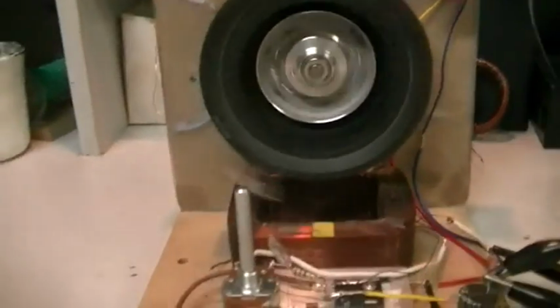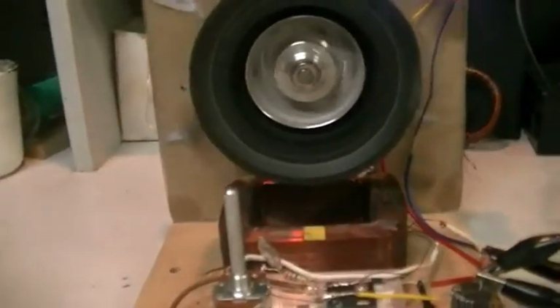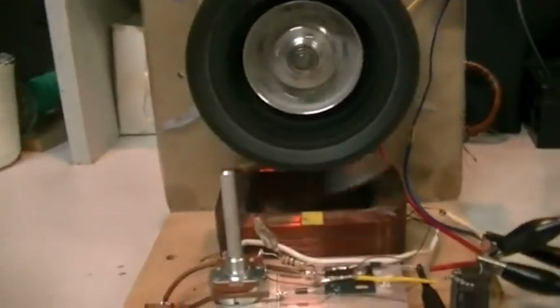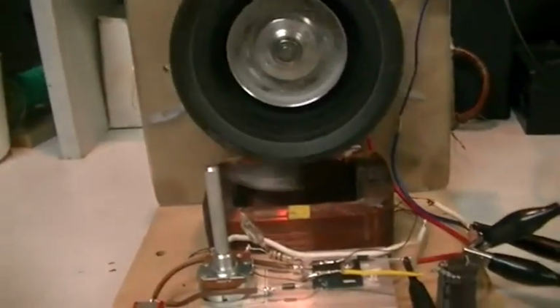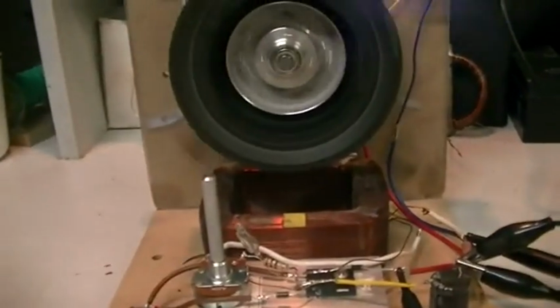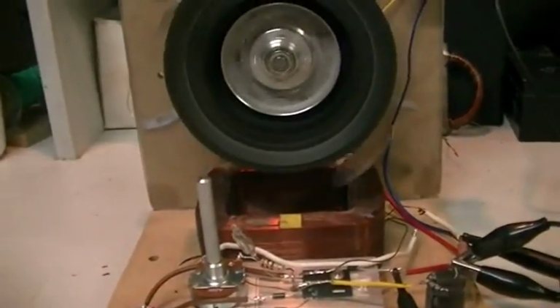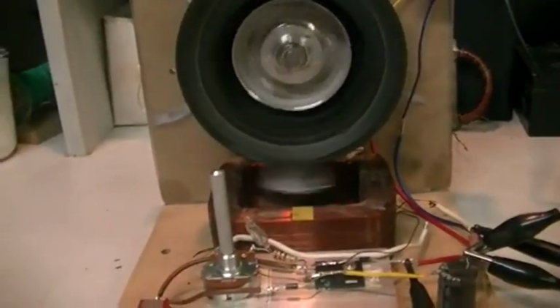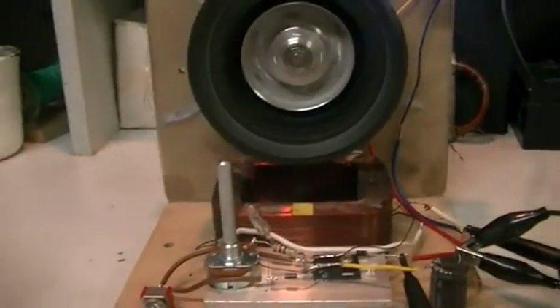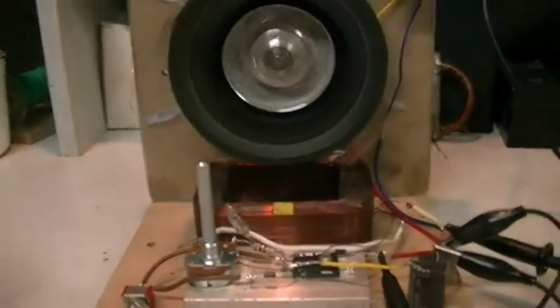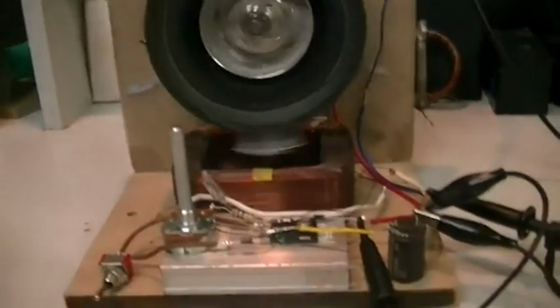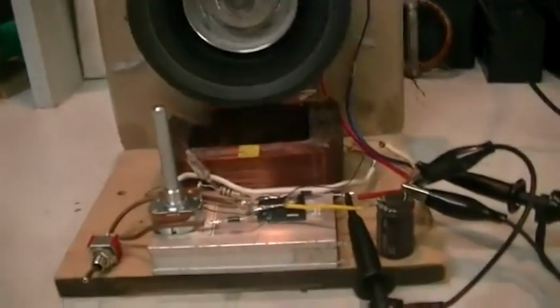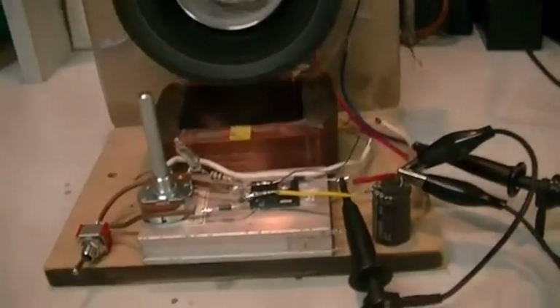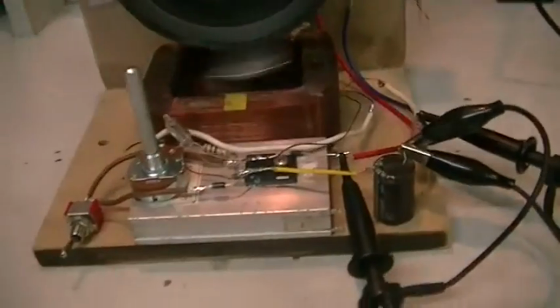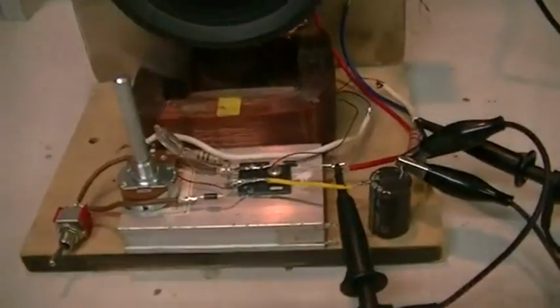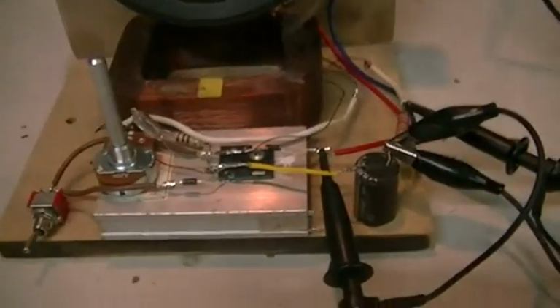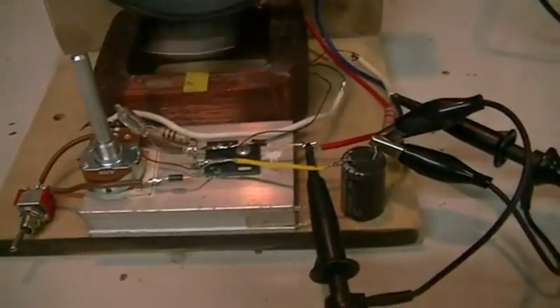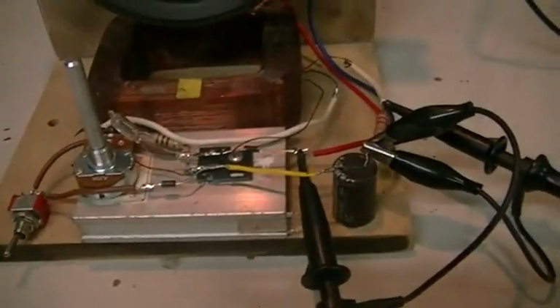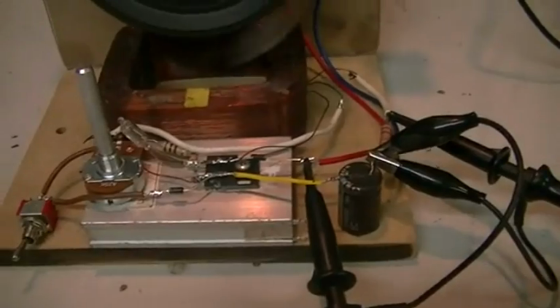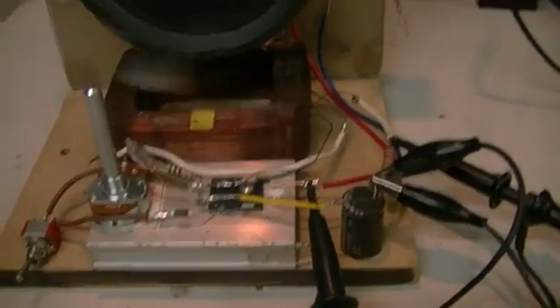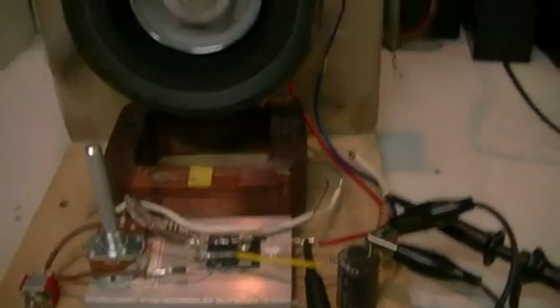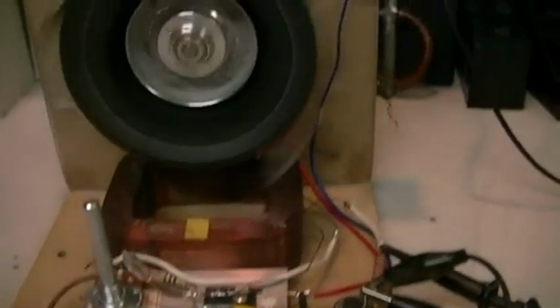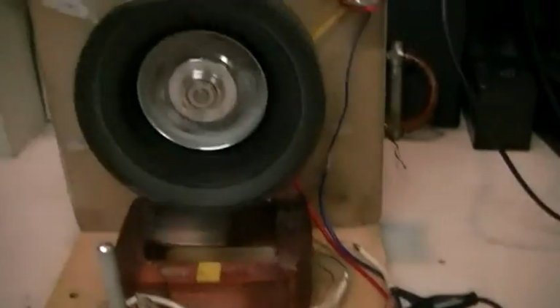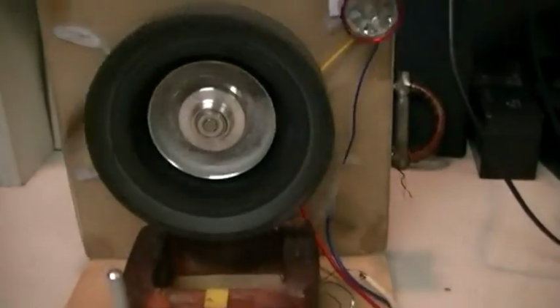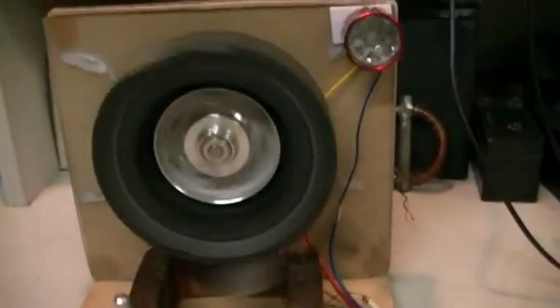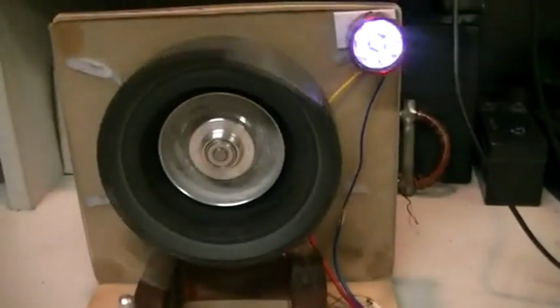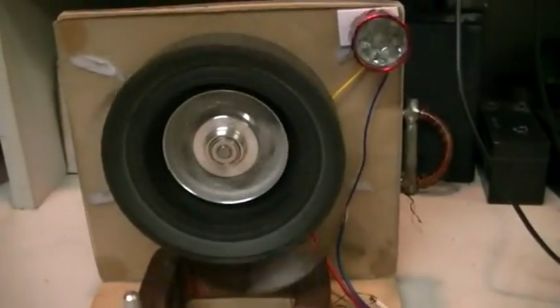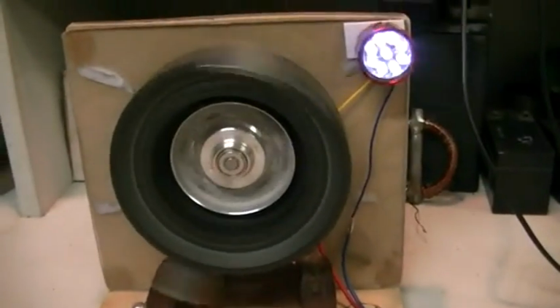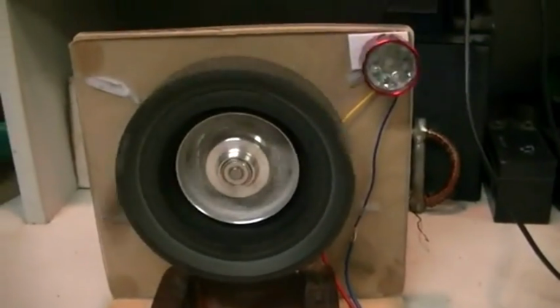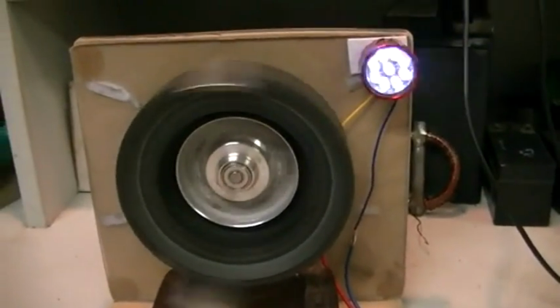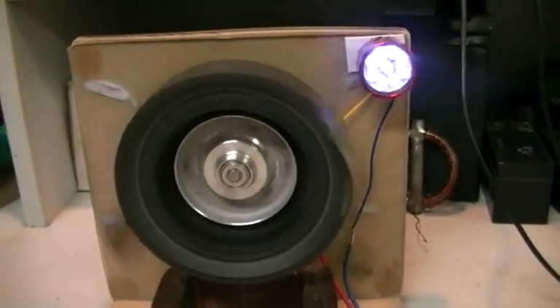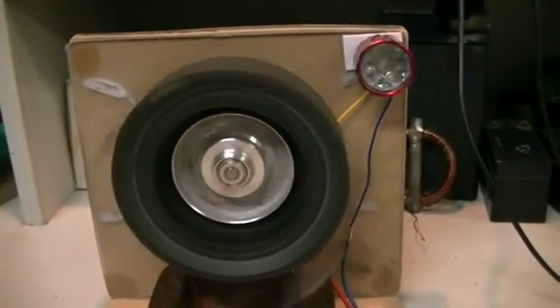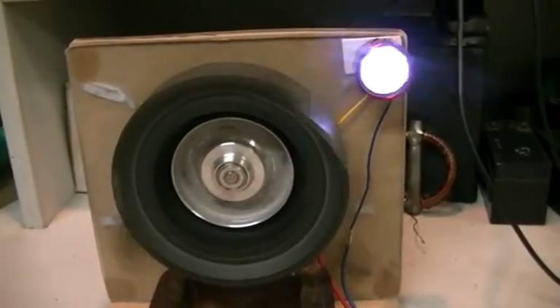Not a very fast machine, but we are running on very low voltage and a very small amount of power.